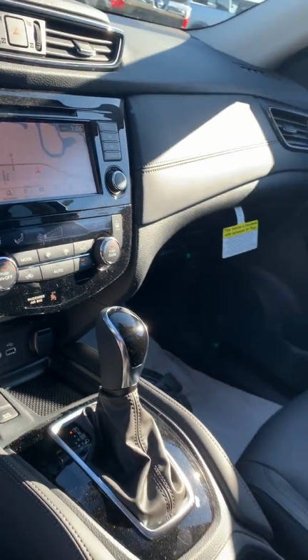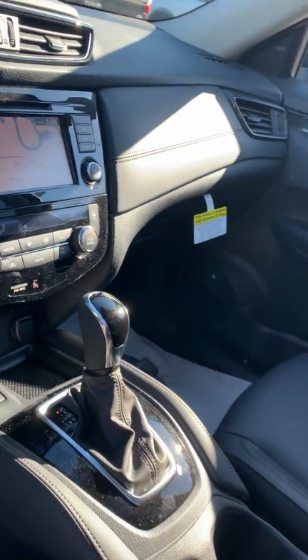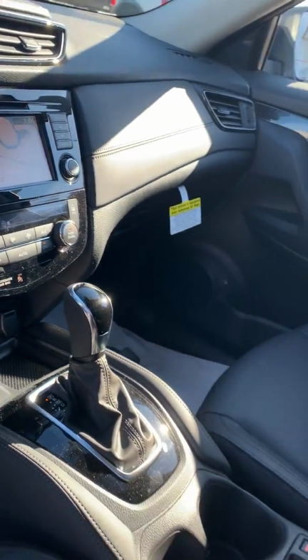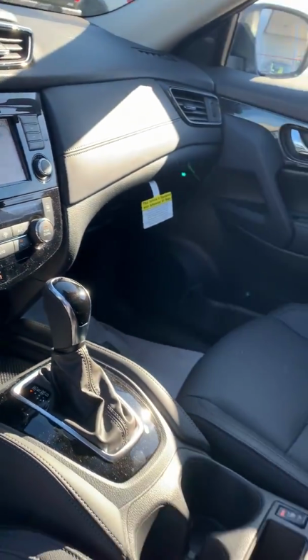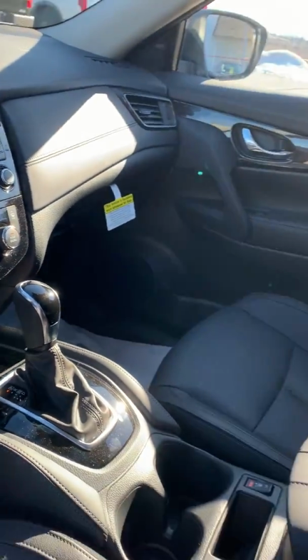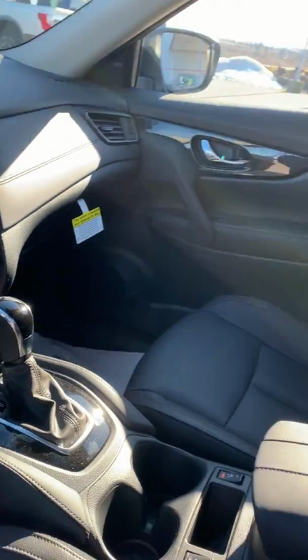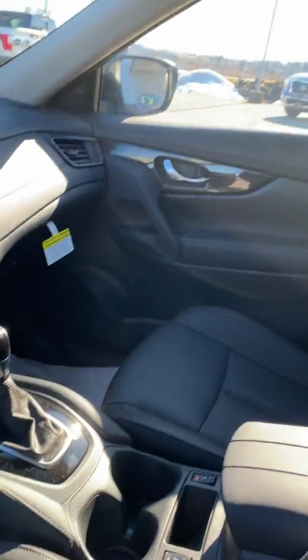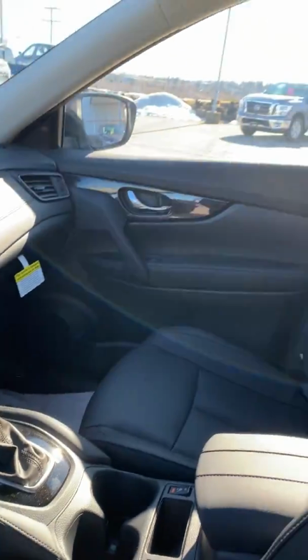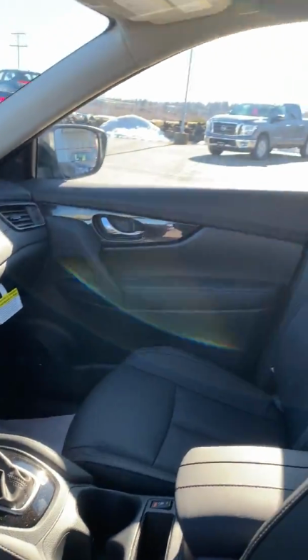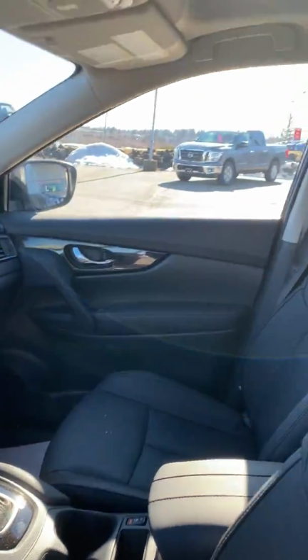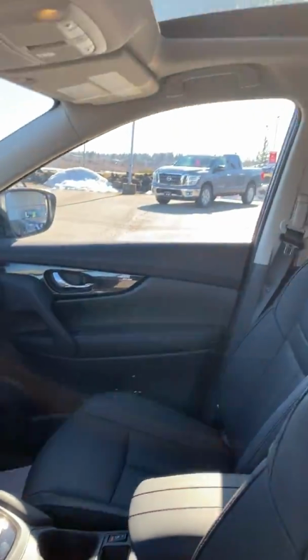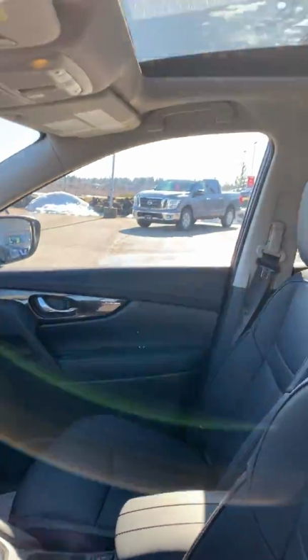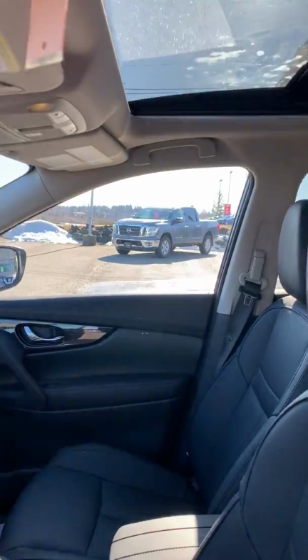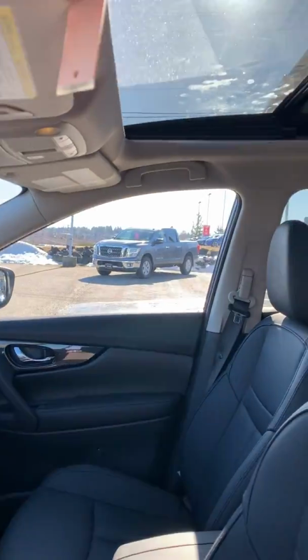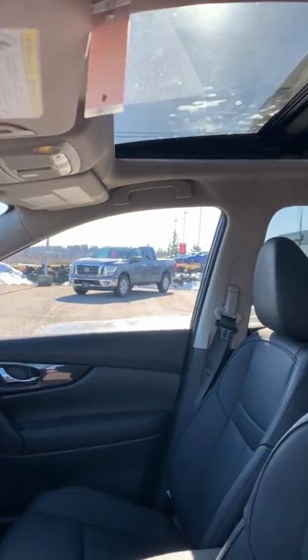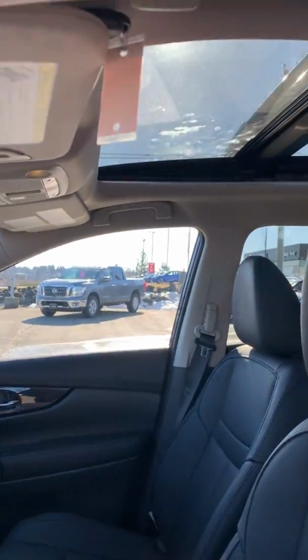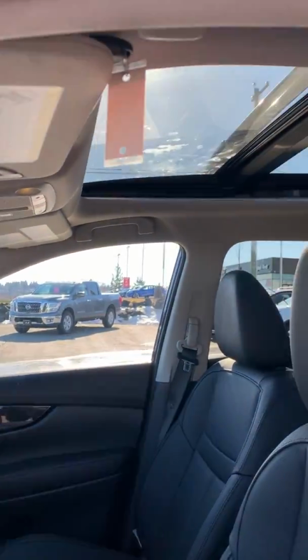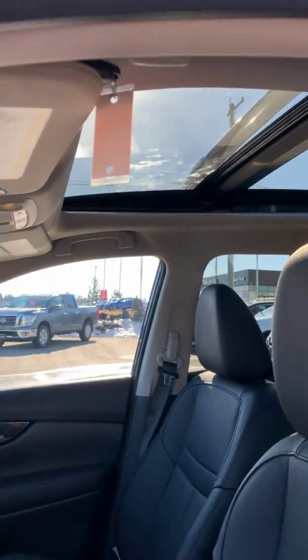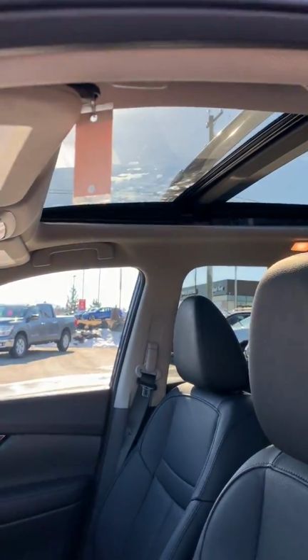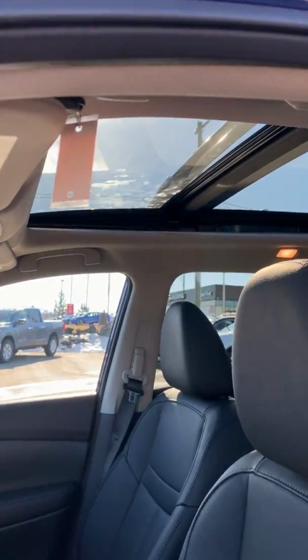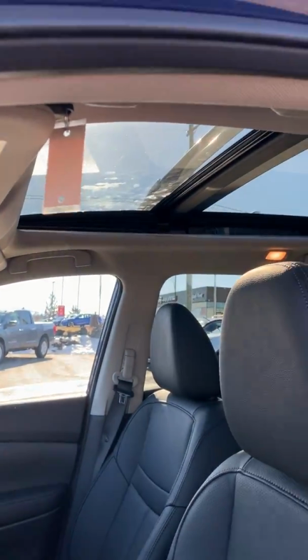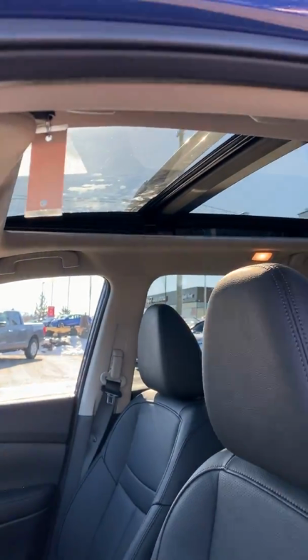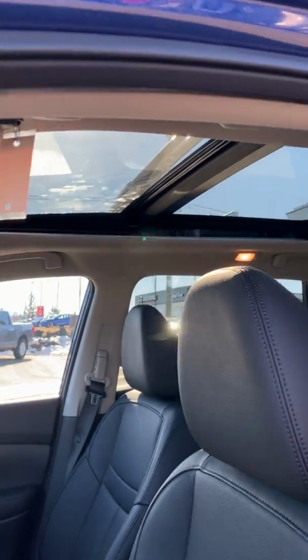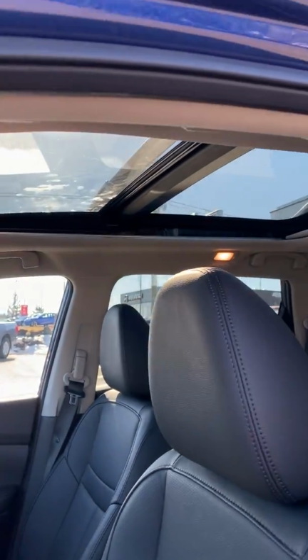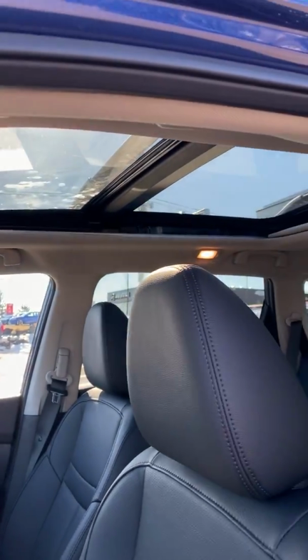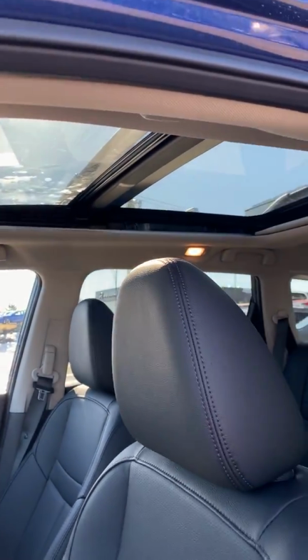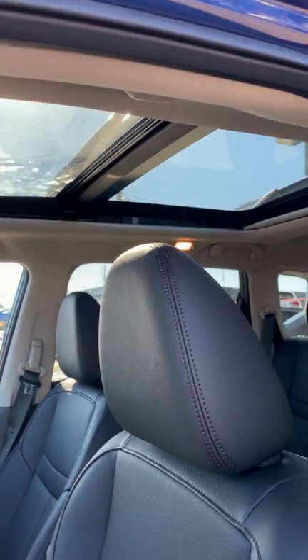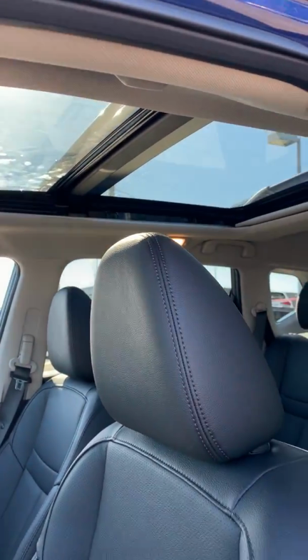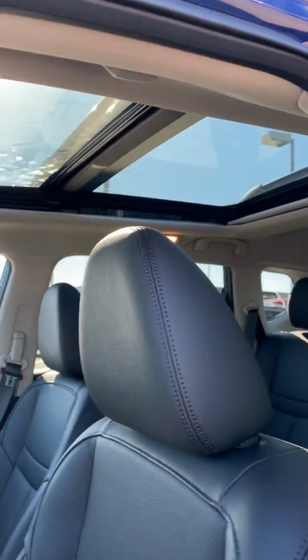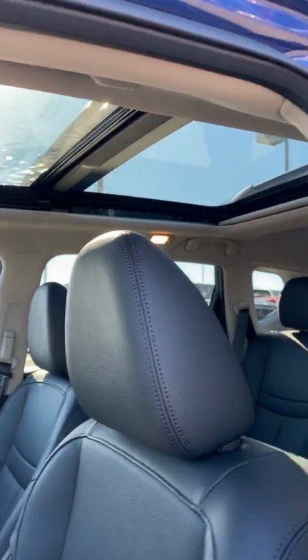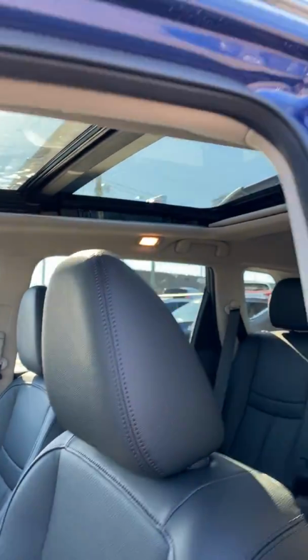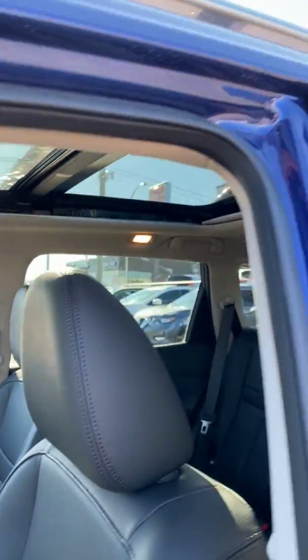You have heated seats, your moonroof, and sunroof.